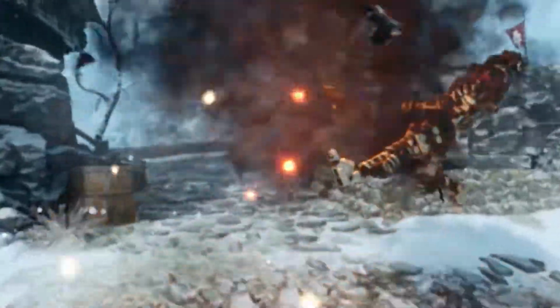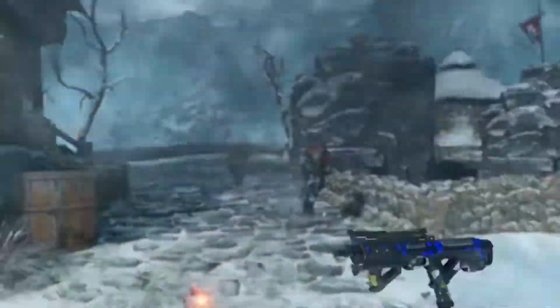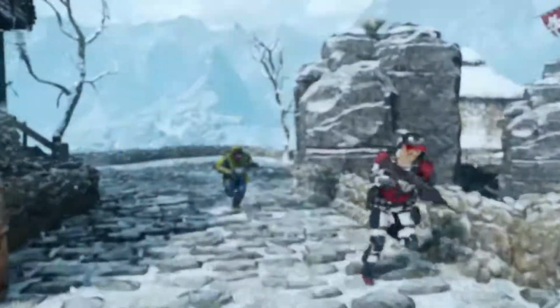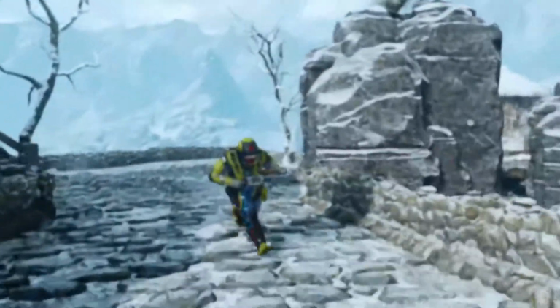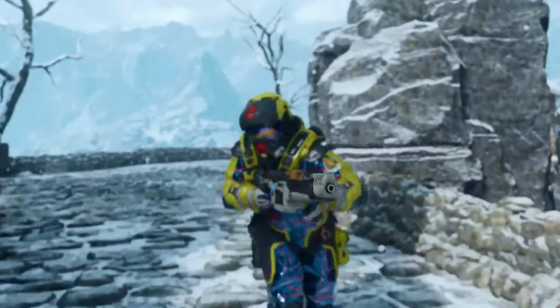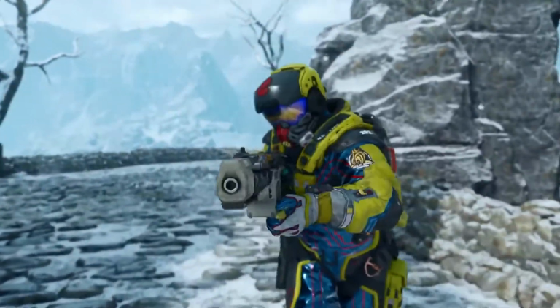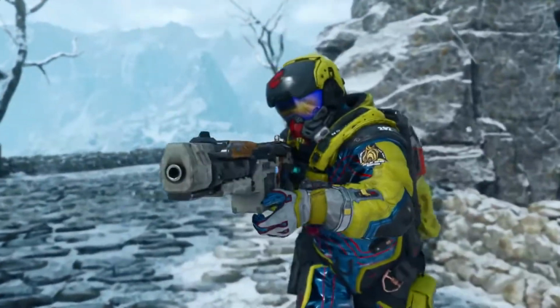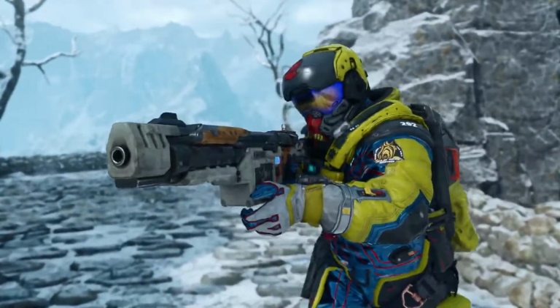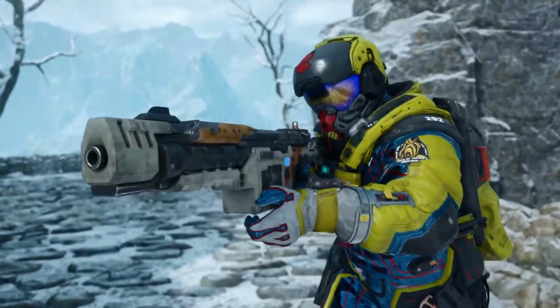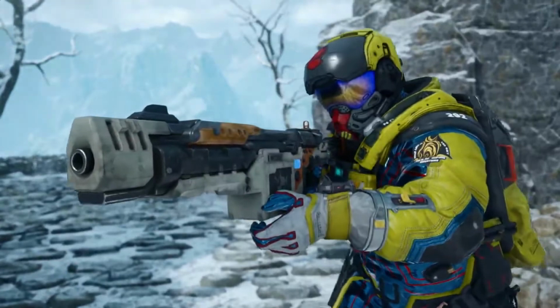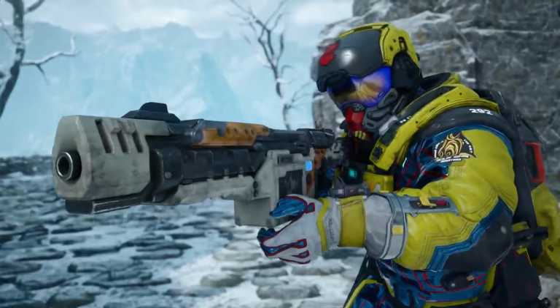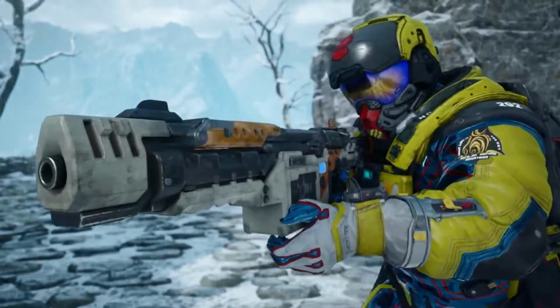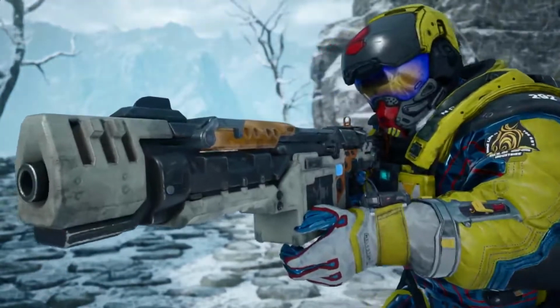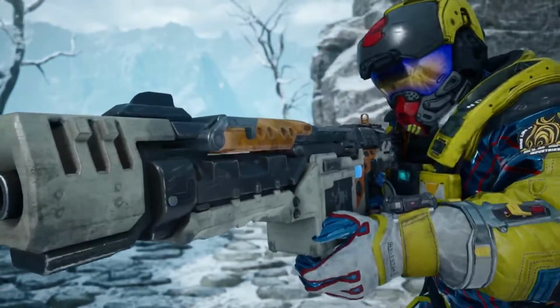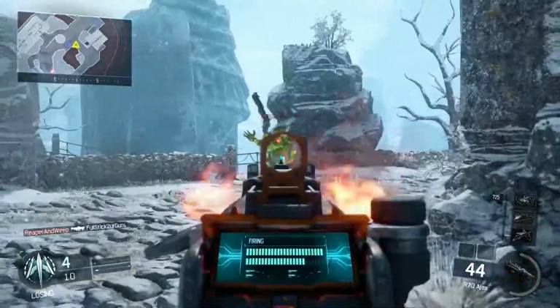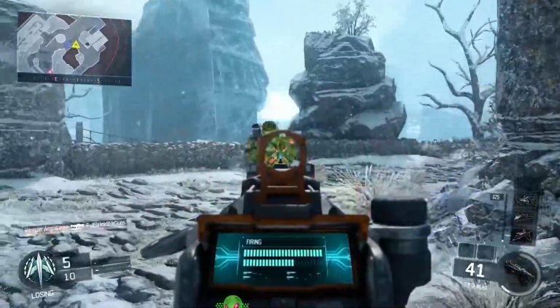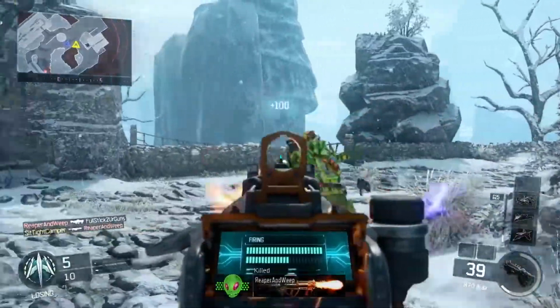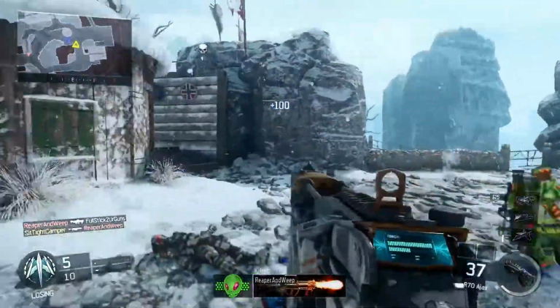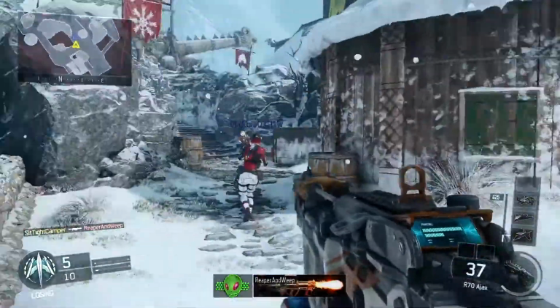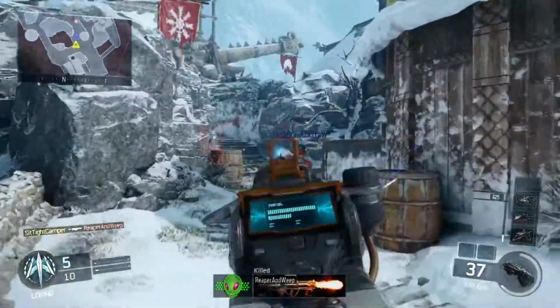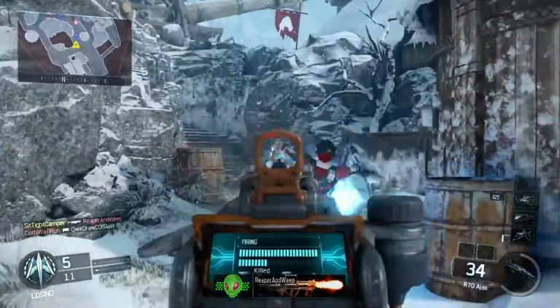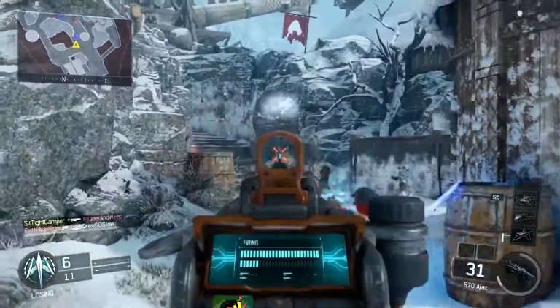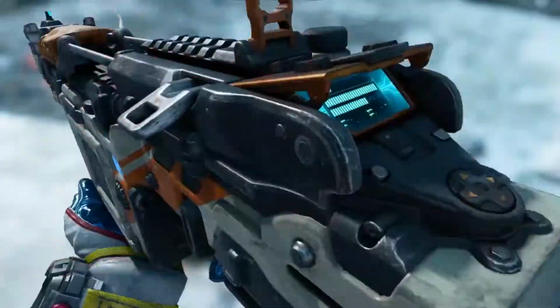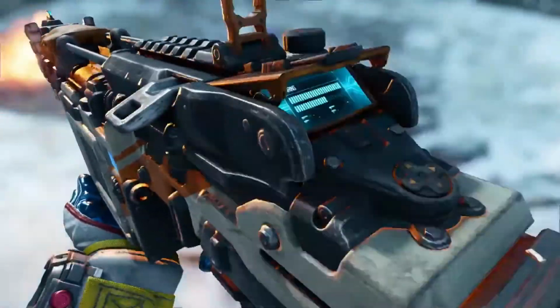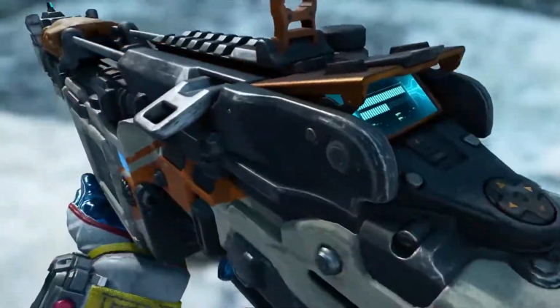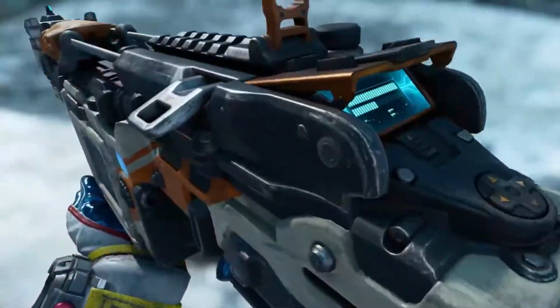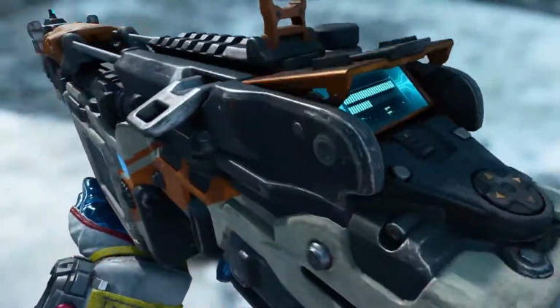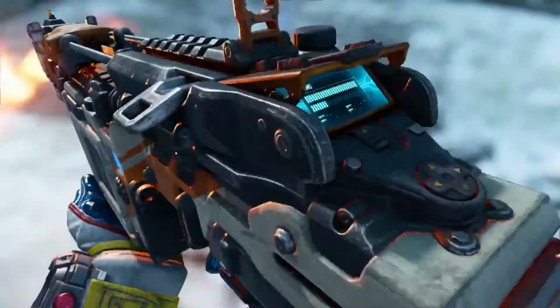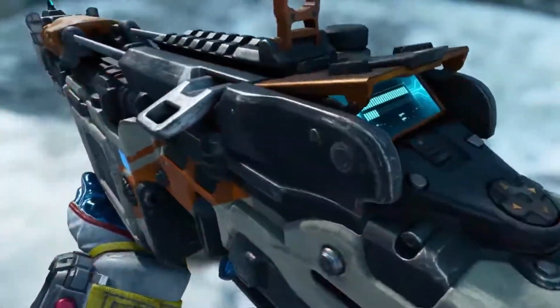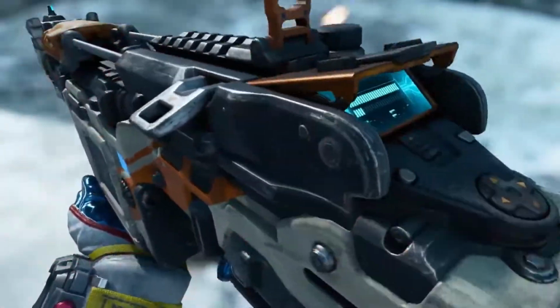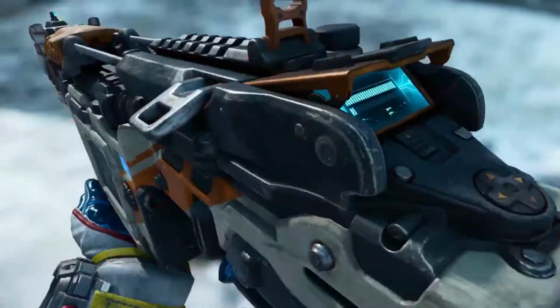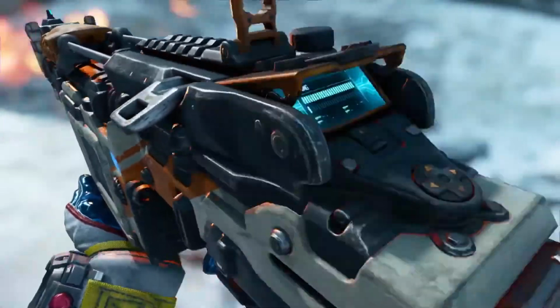Rolling on. The R-70 Ajax Infinite Ammo LMG. An all-you-can-eat bullet buffet.